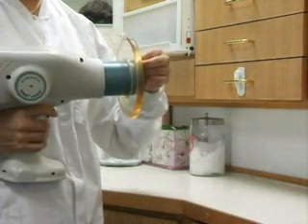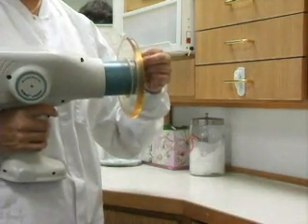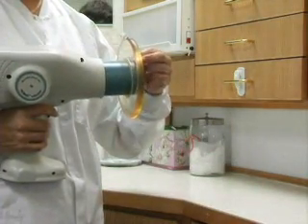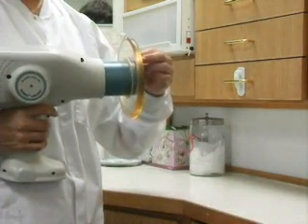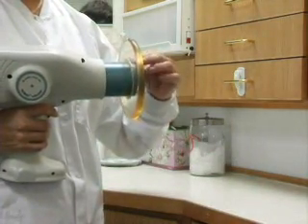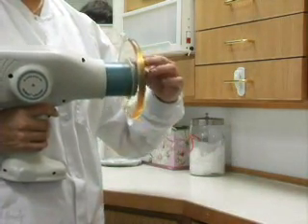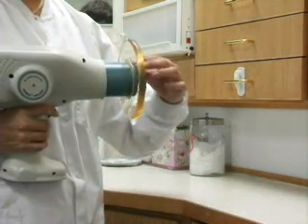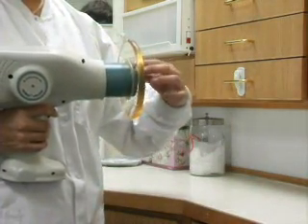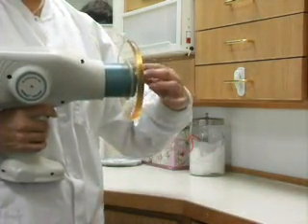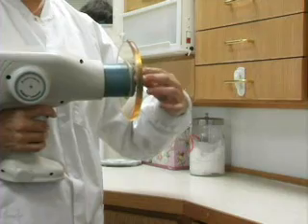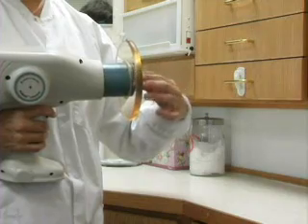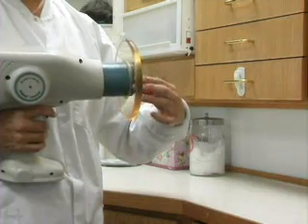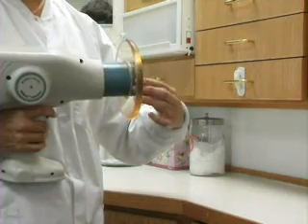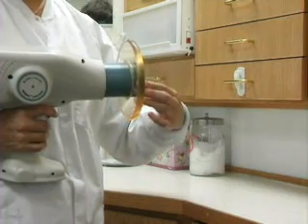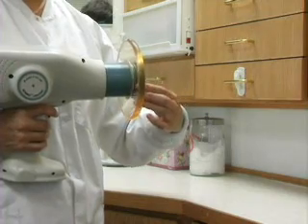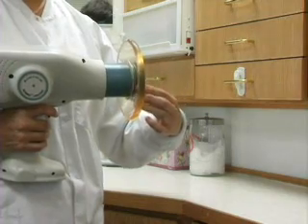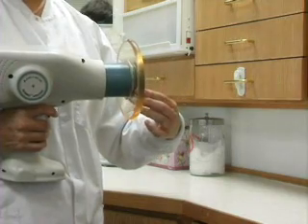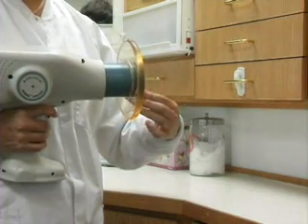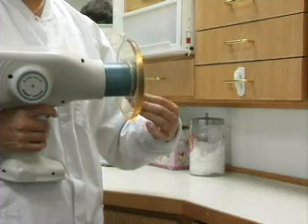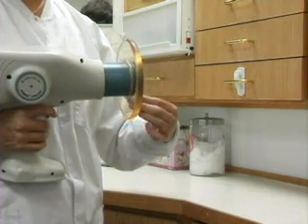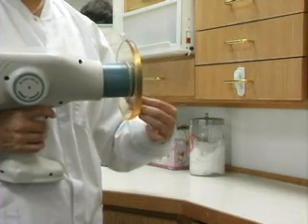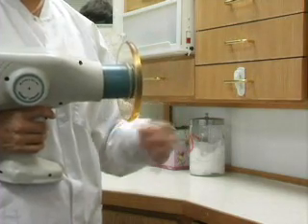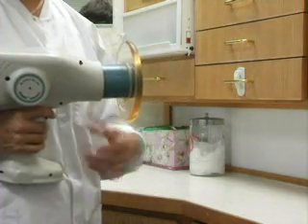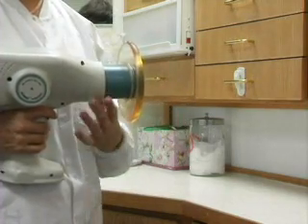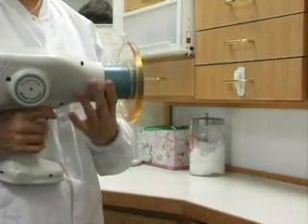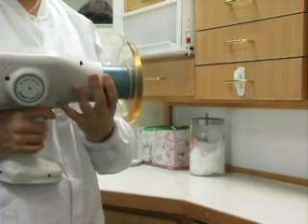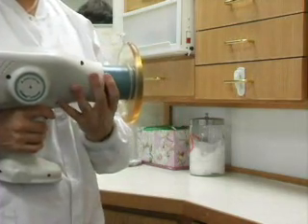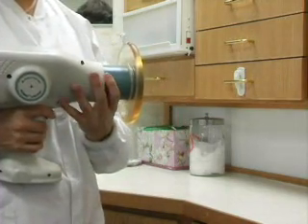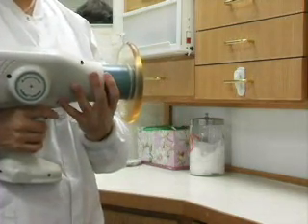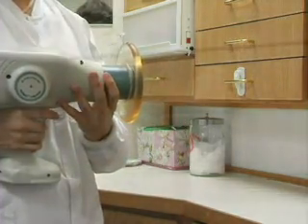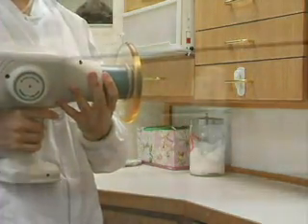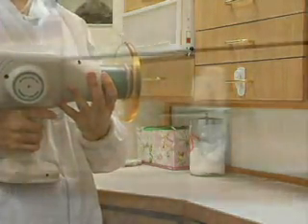Once the shield is on, place the small O-ring in the groove at the end of the cone. This prevents the shield from falling off Nomad.